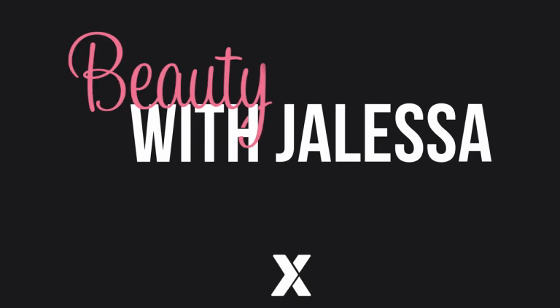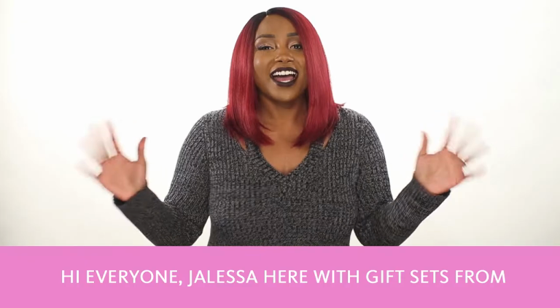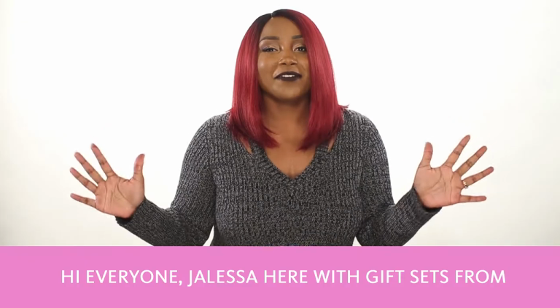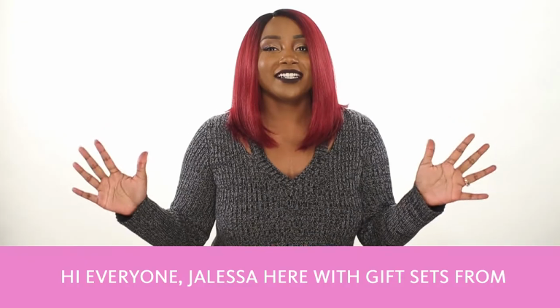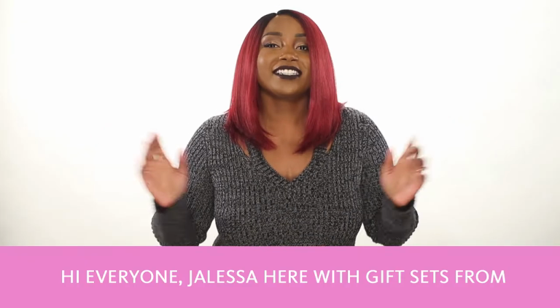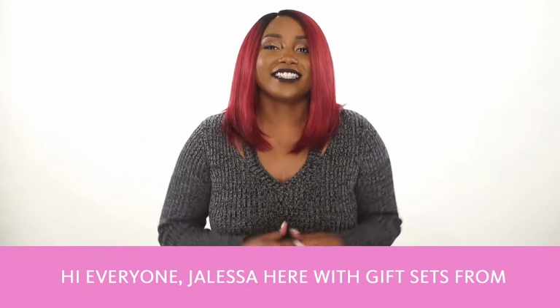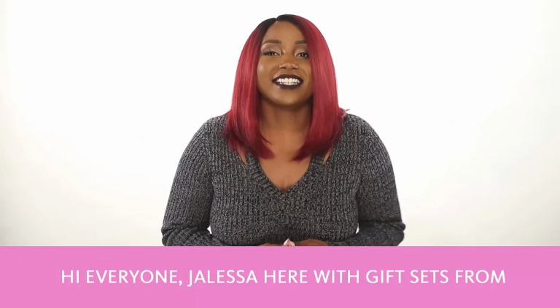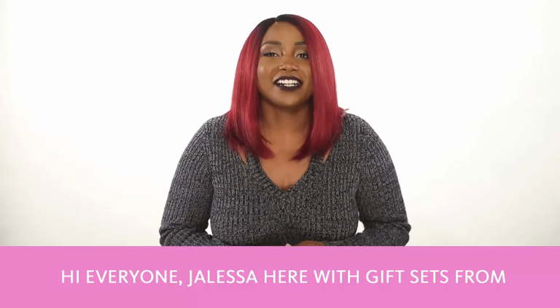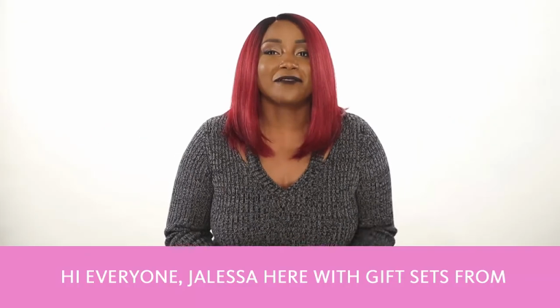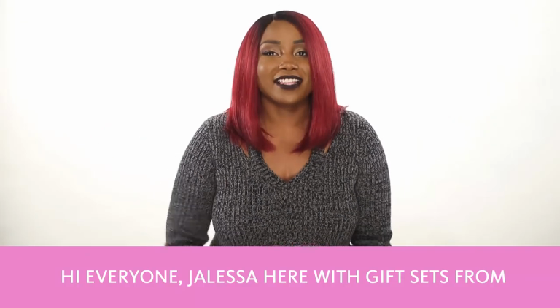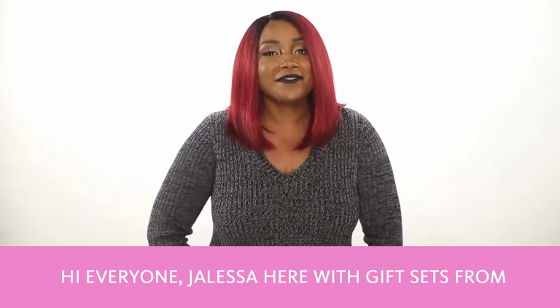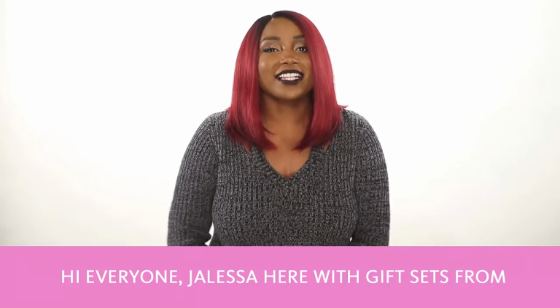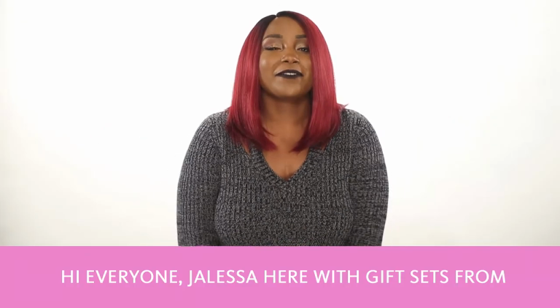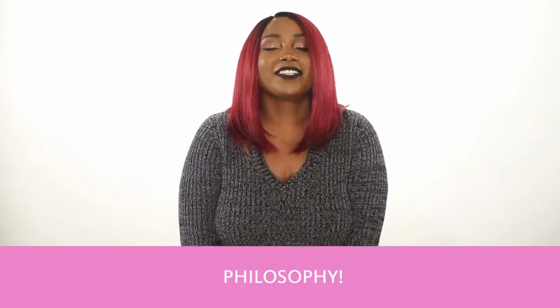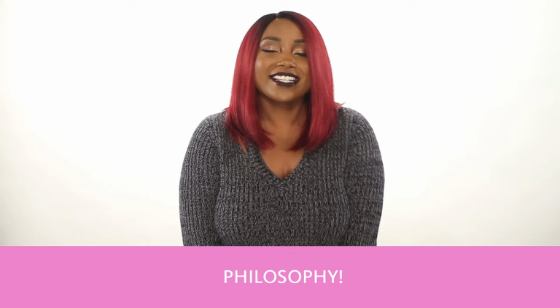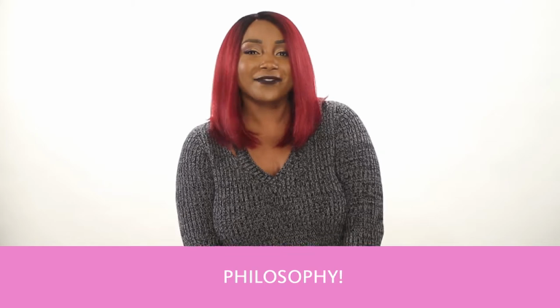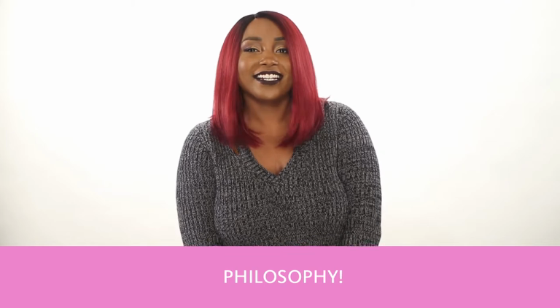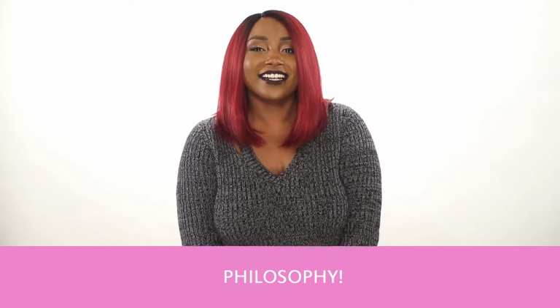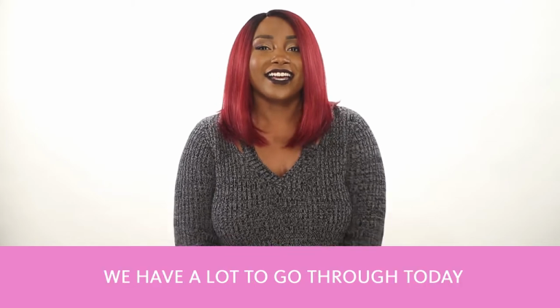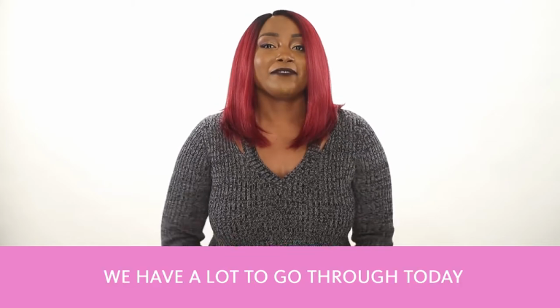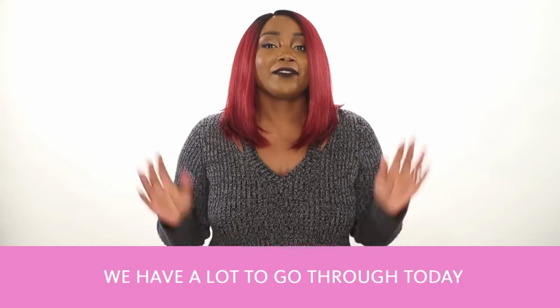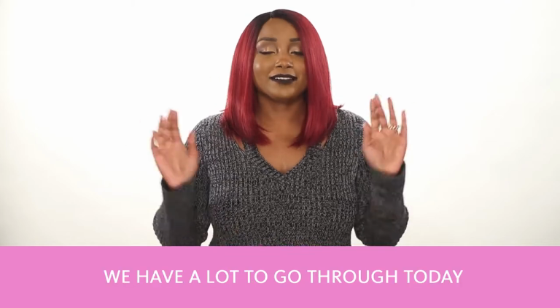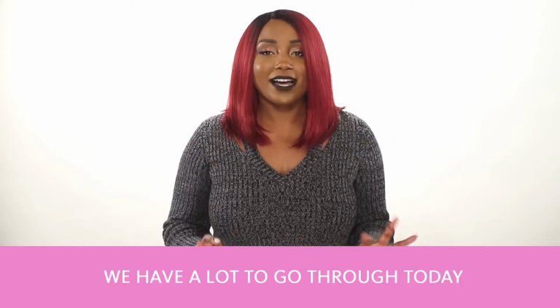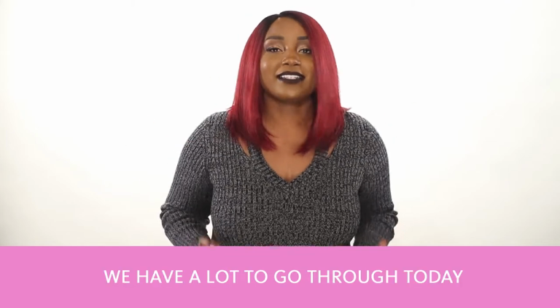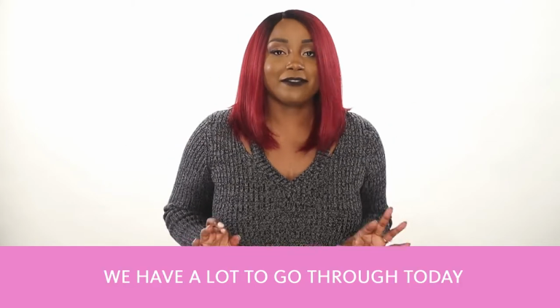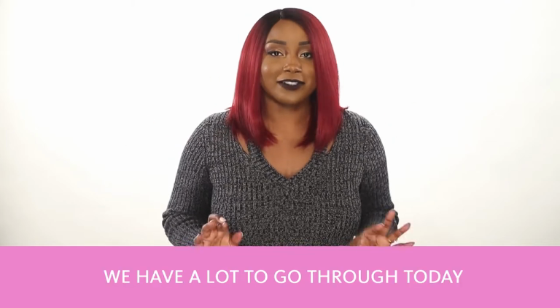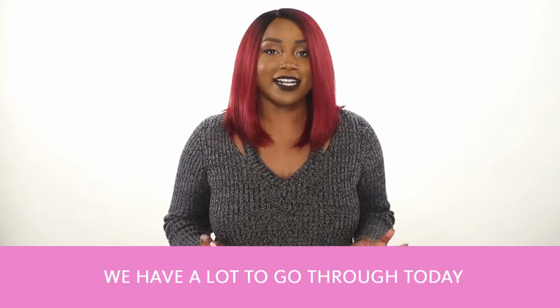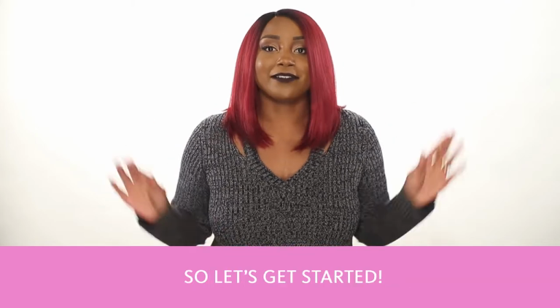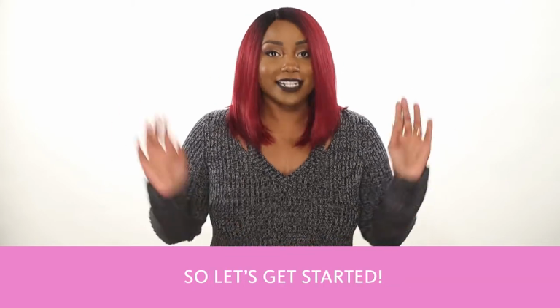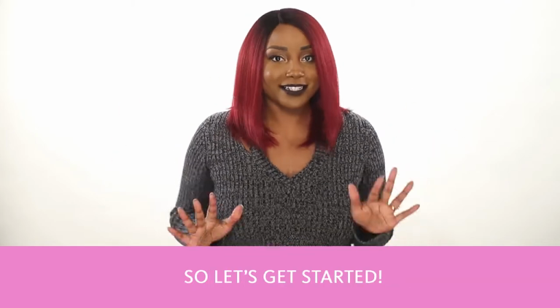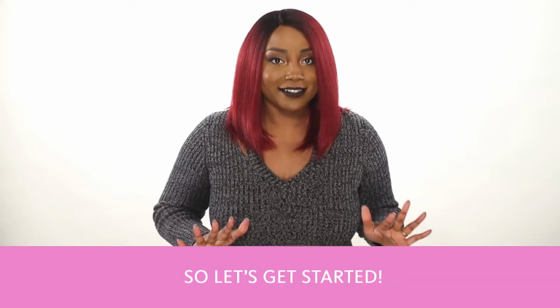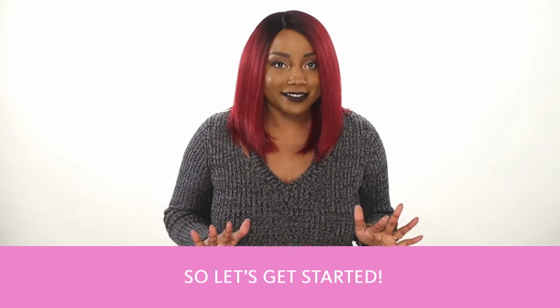Hi everyone! Jaleesa here with gift sets from Philosophy! And we have a lot to go through today, so let's get started!